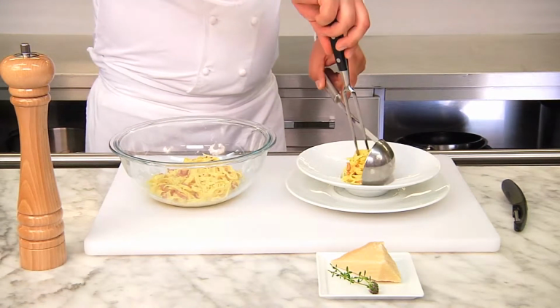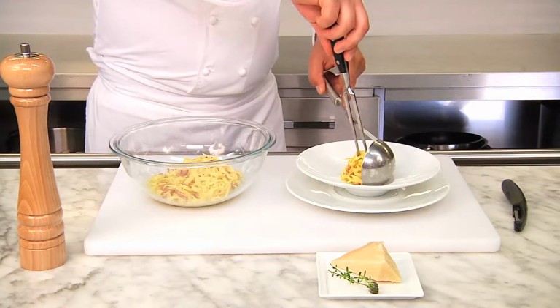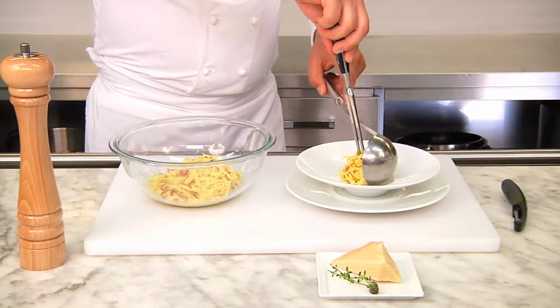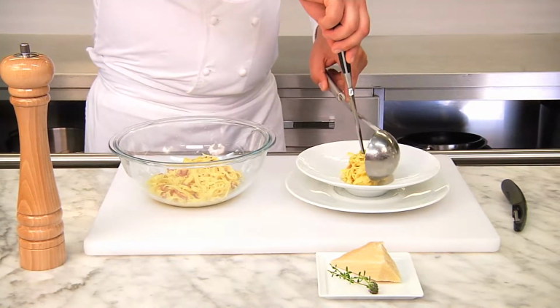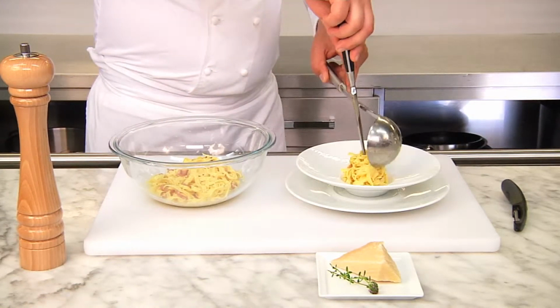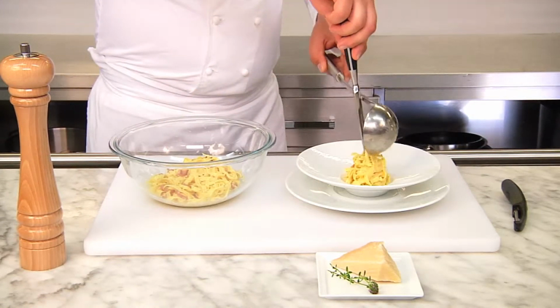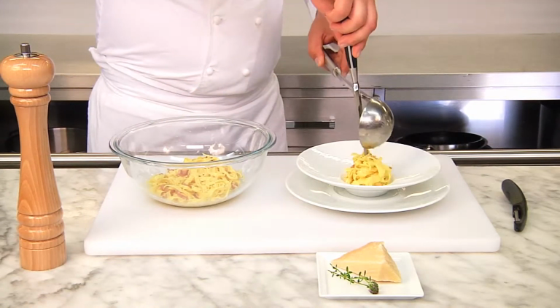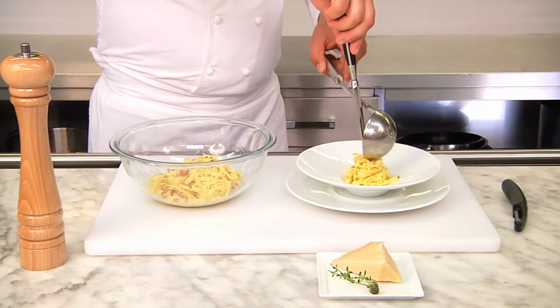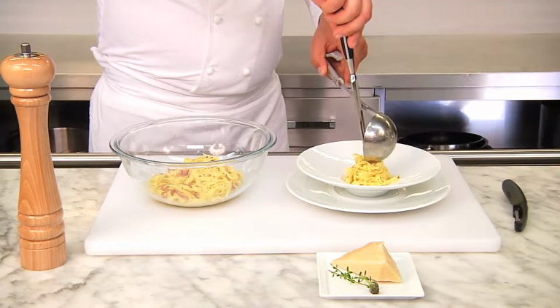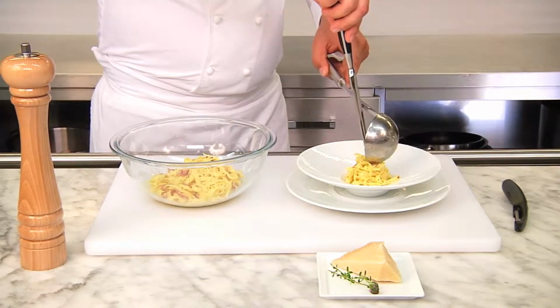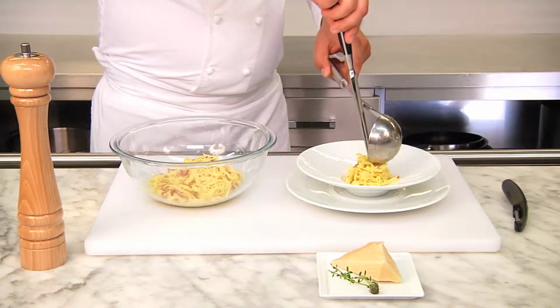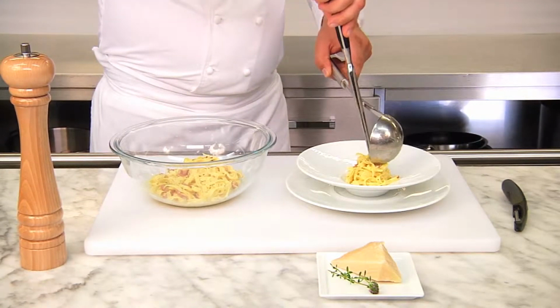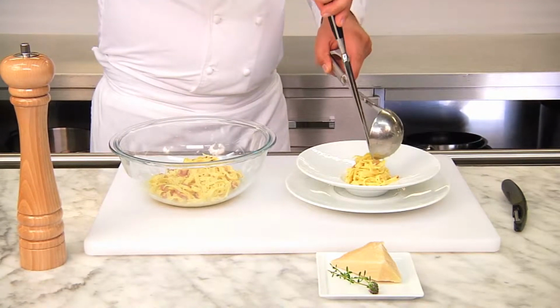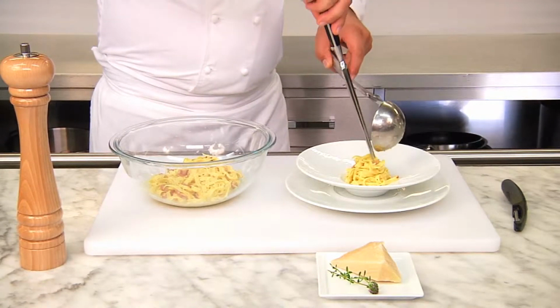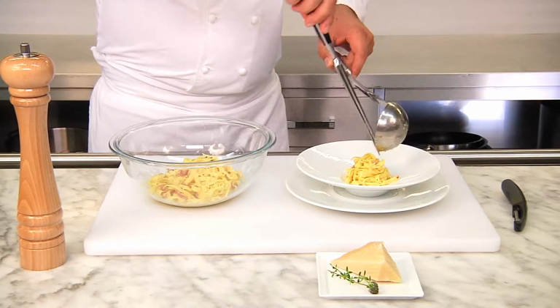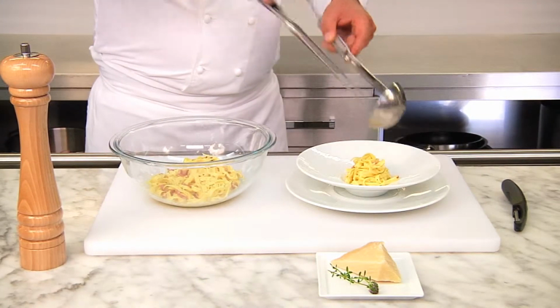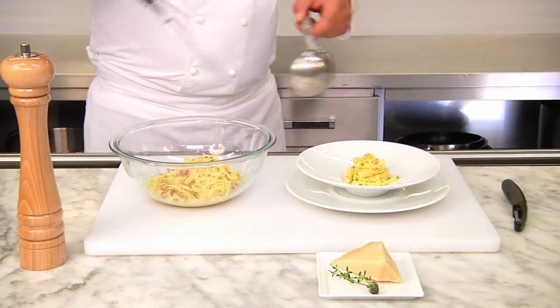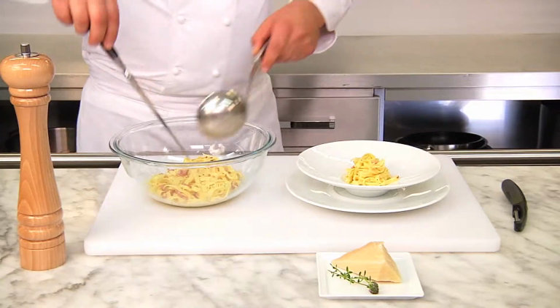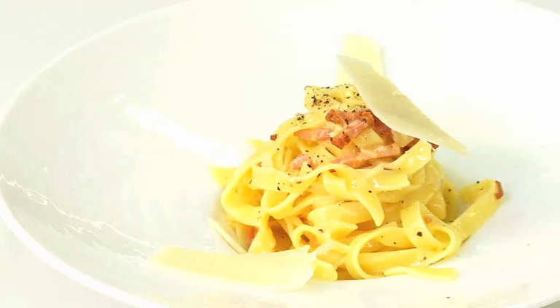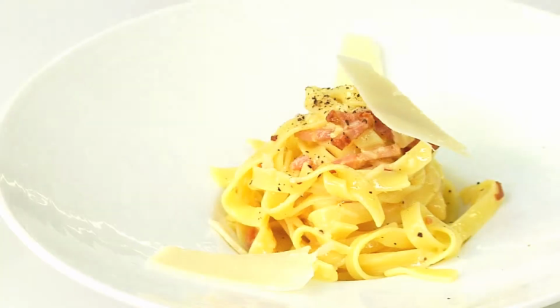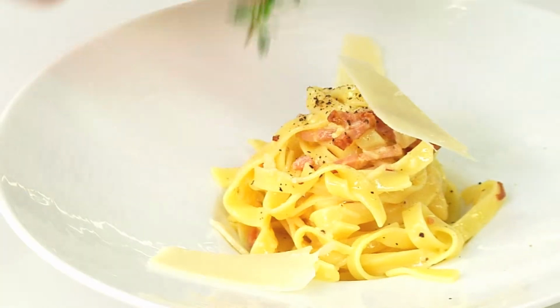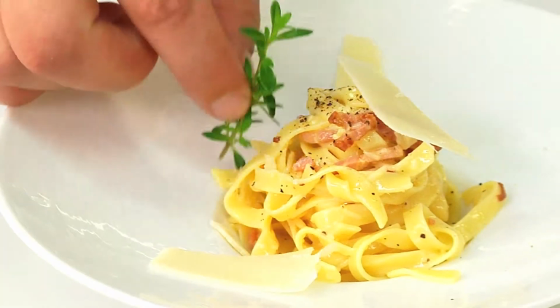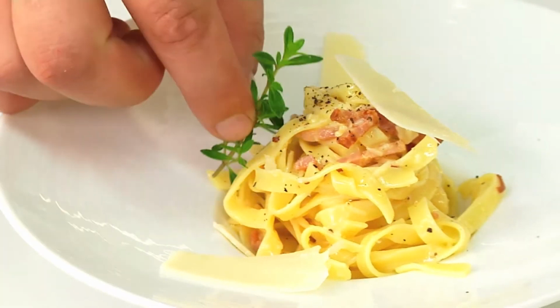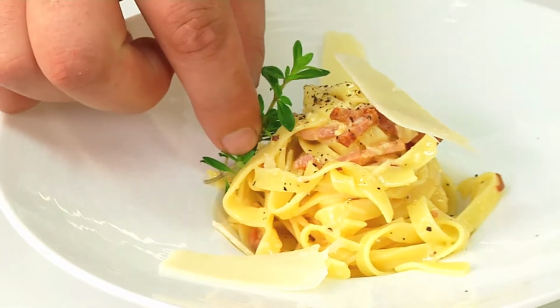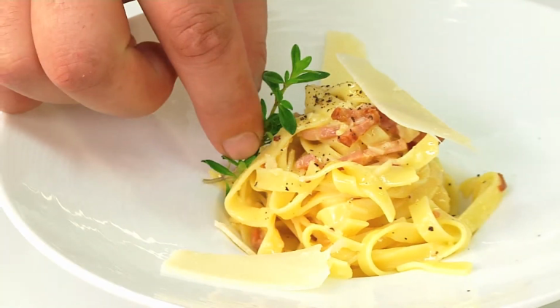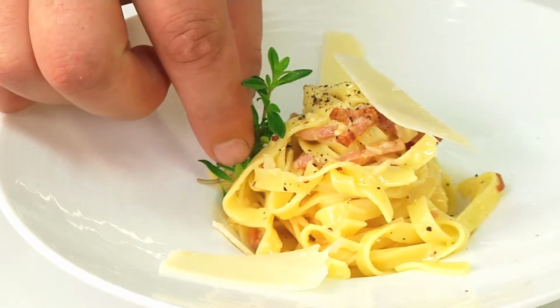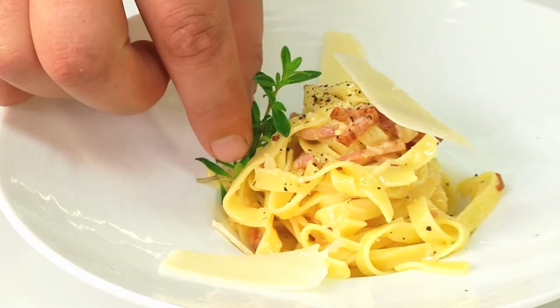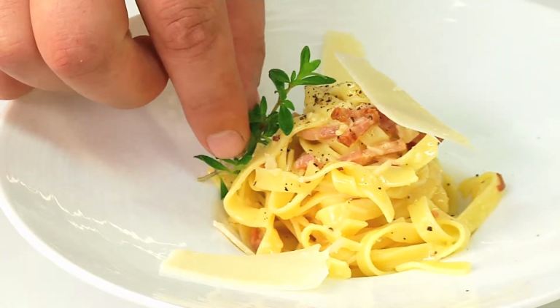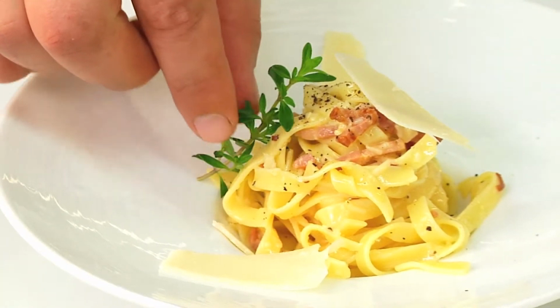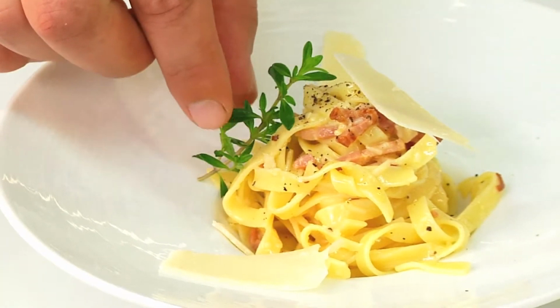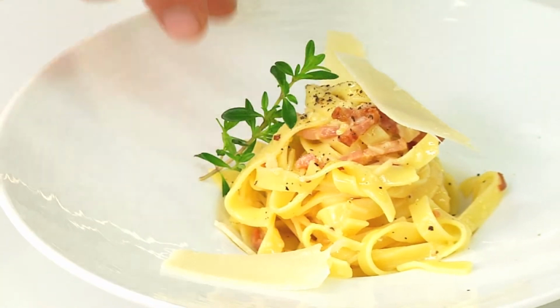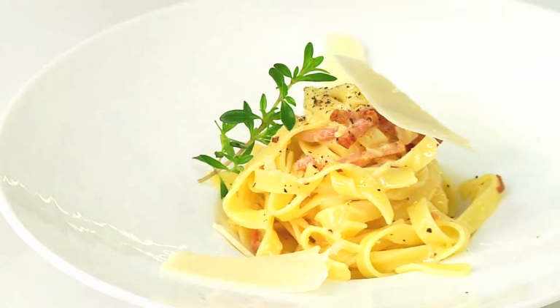Did you know carbonara means charcoal burner style, and black pepper is thought to be a little like coal dust.